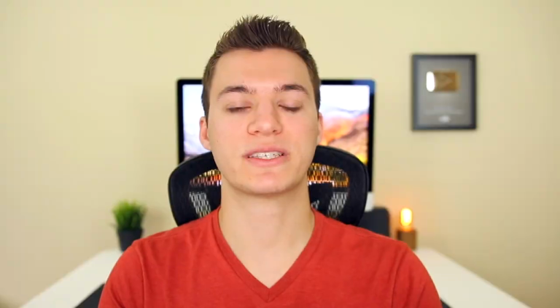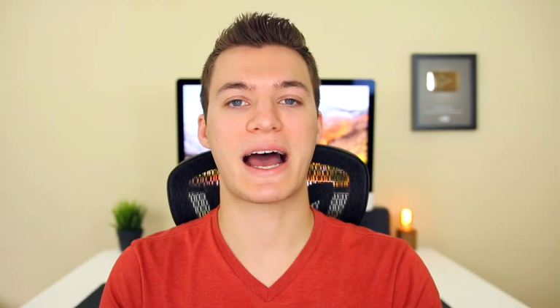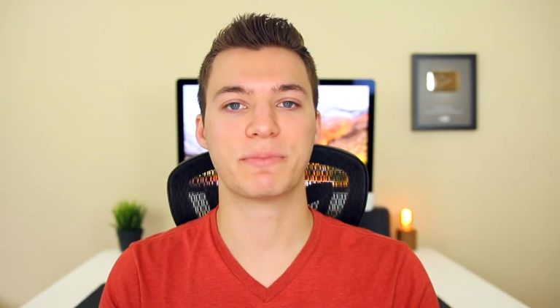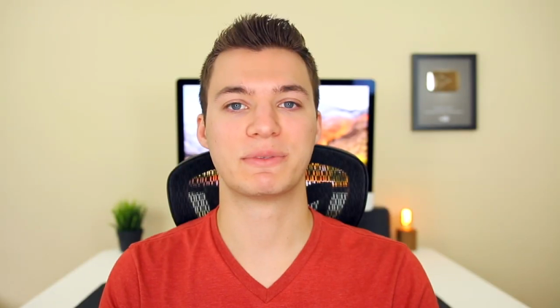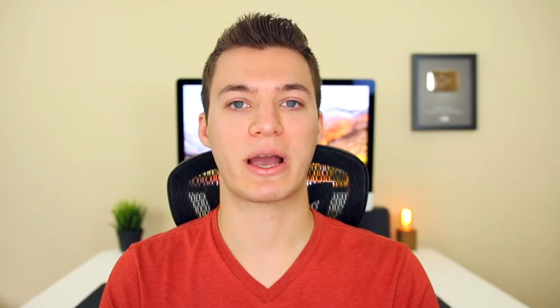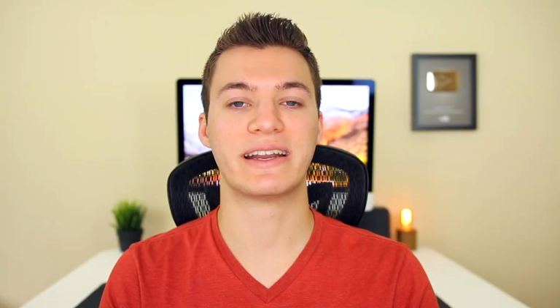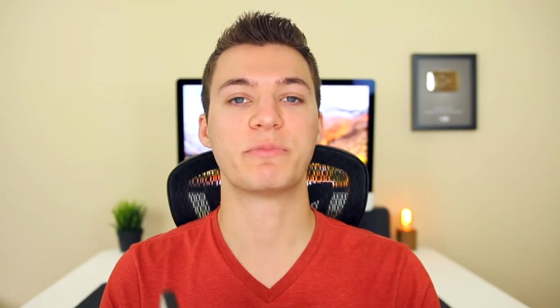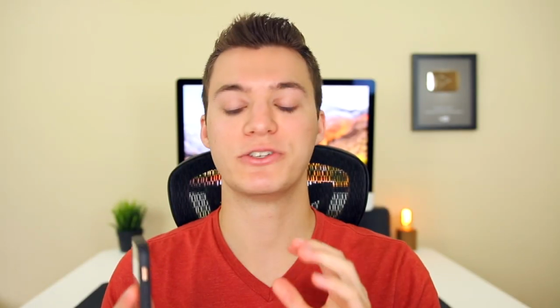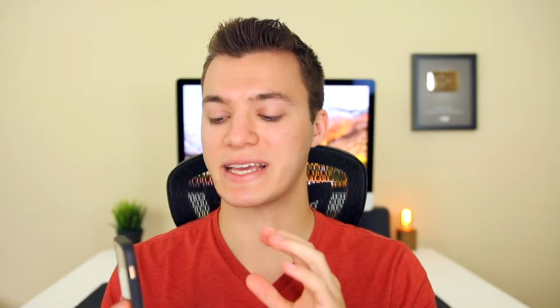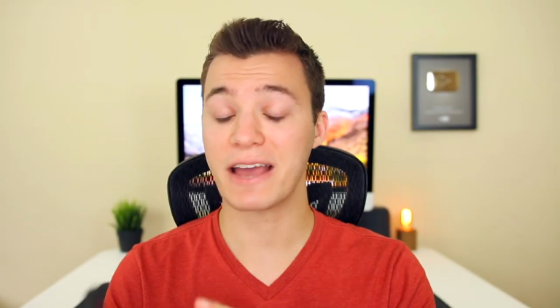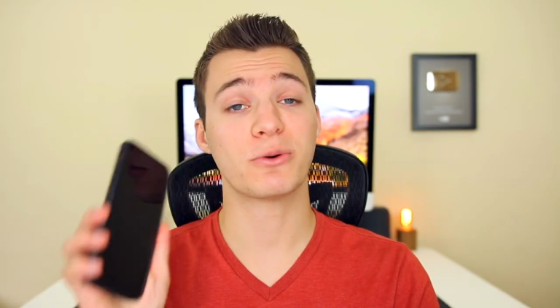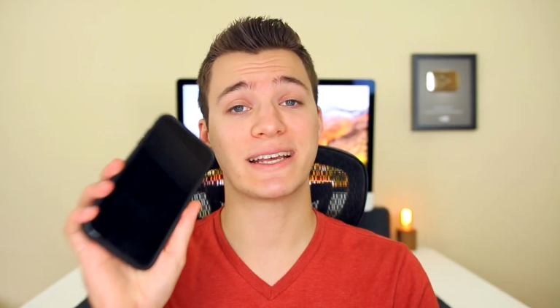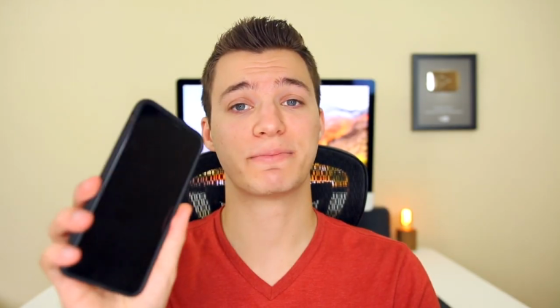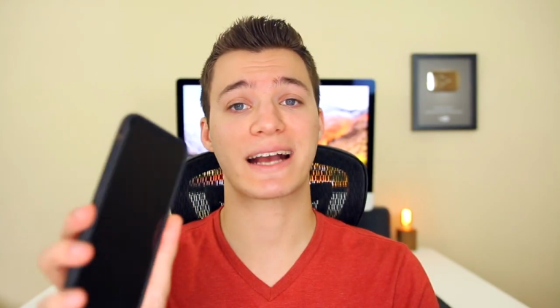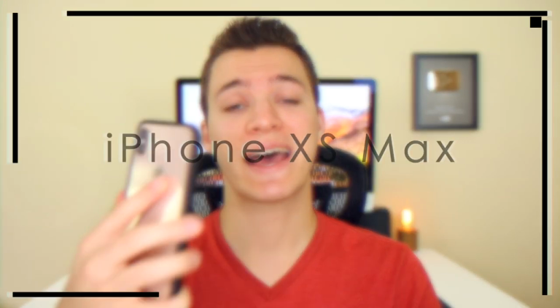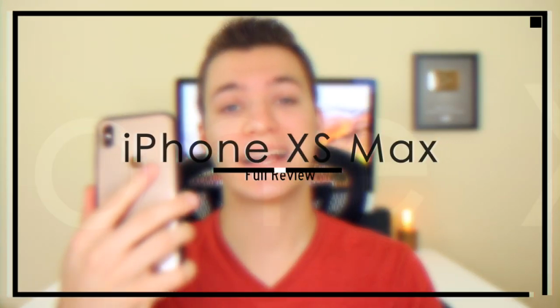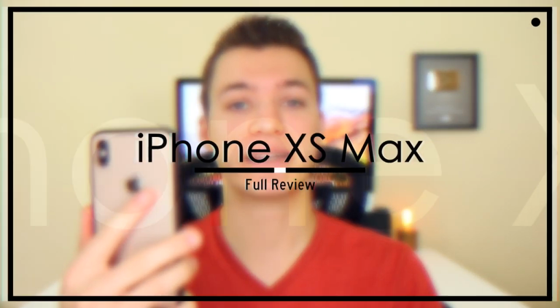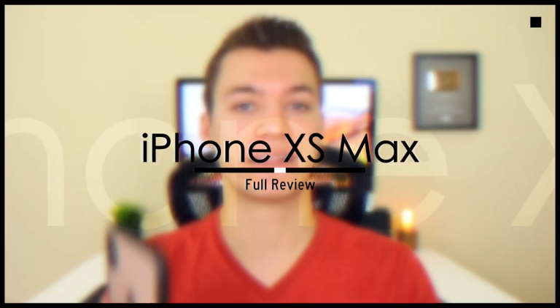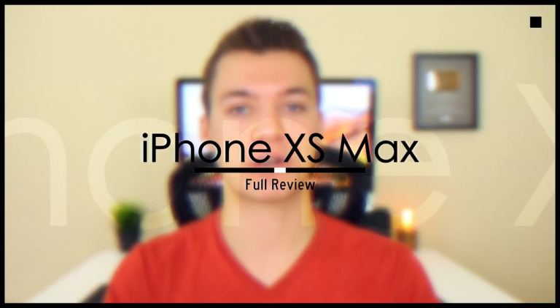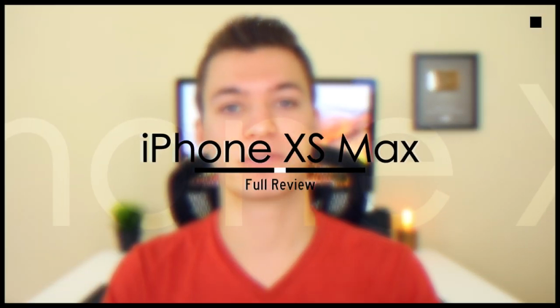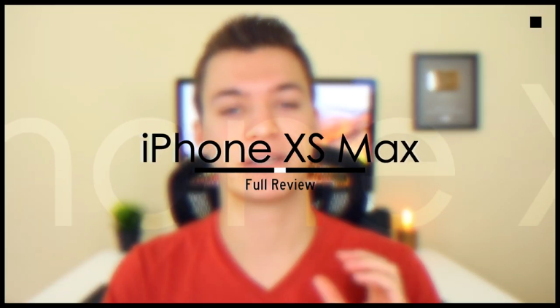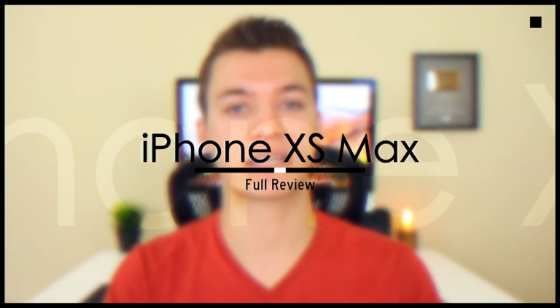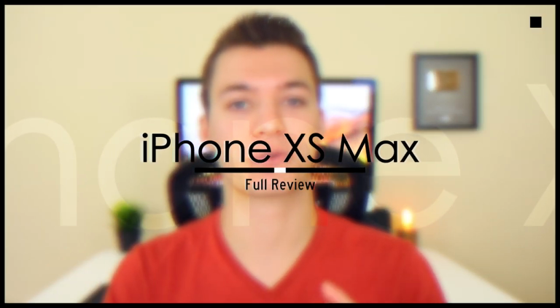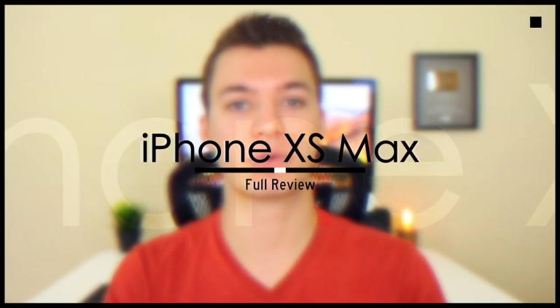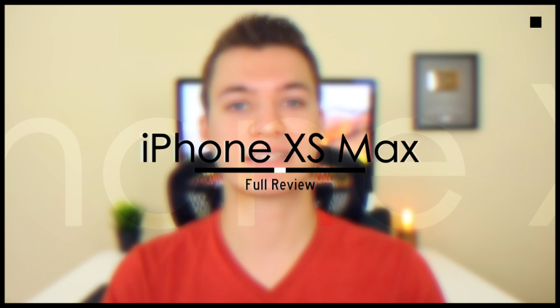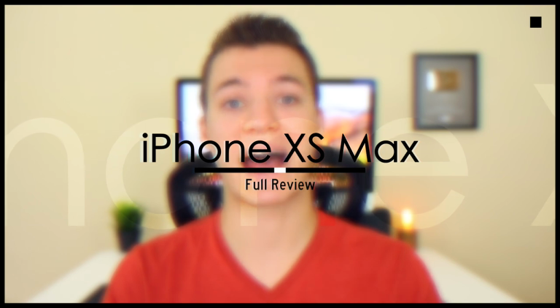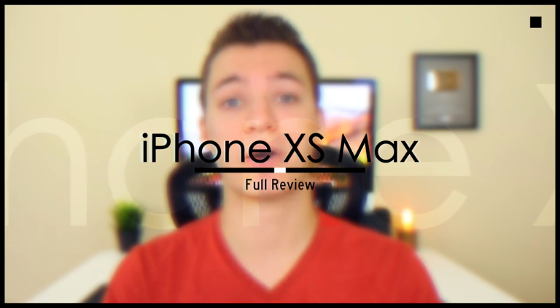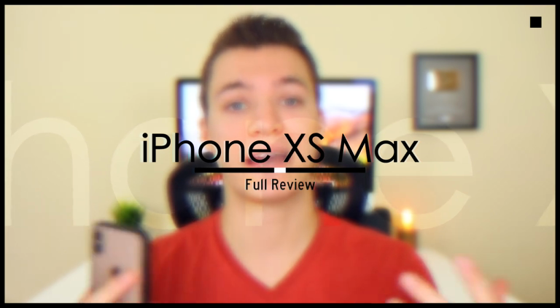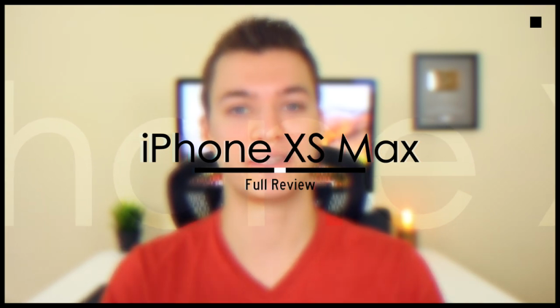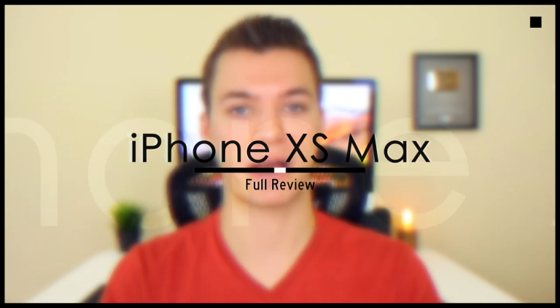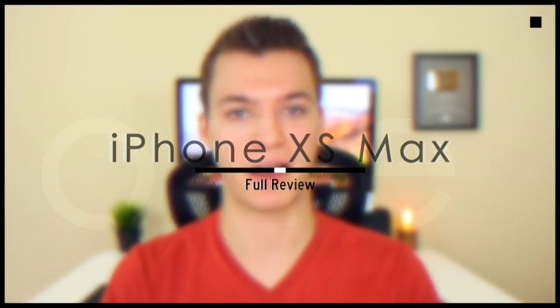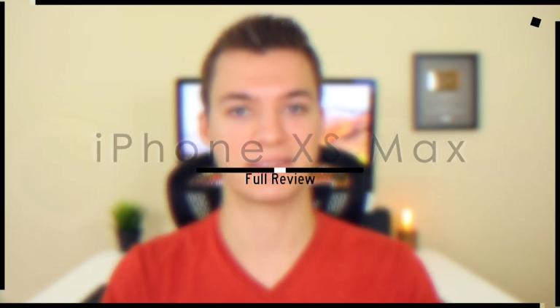What's up guys, my name is Brandon and I've been using the iPhone XS Max as my daily driver for nearly three weeks now, and these are my thoughts.